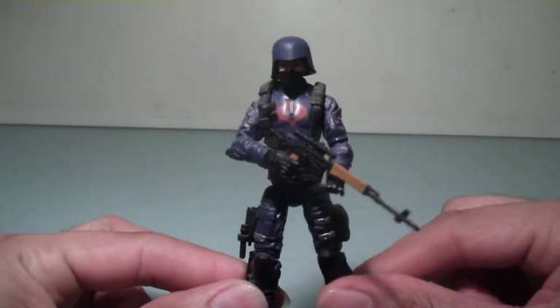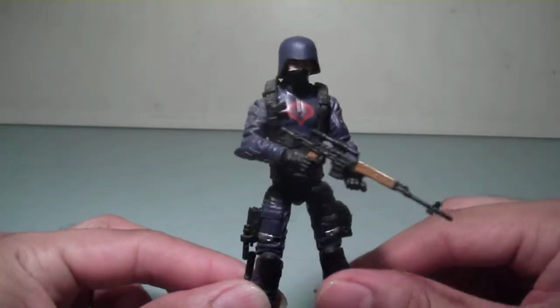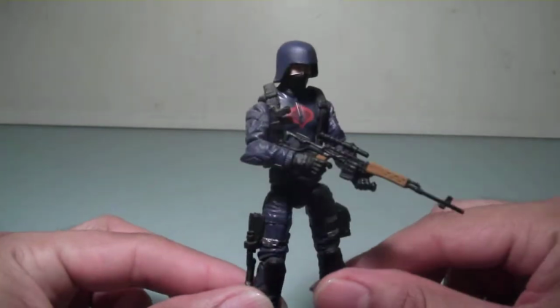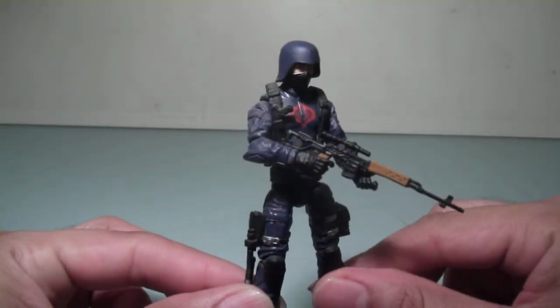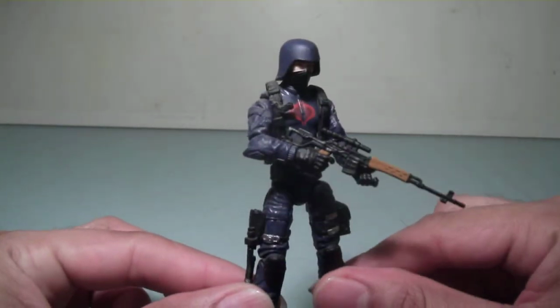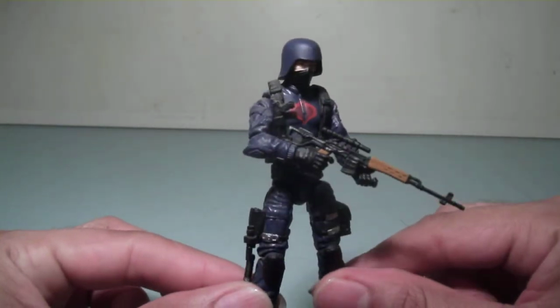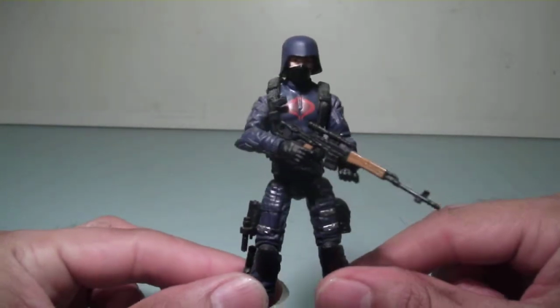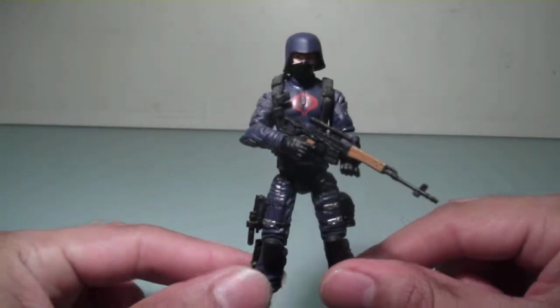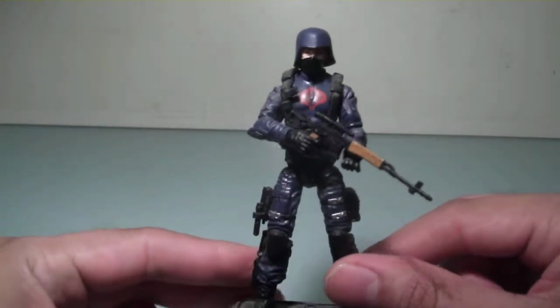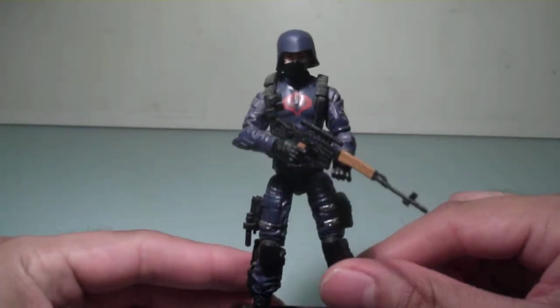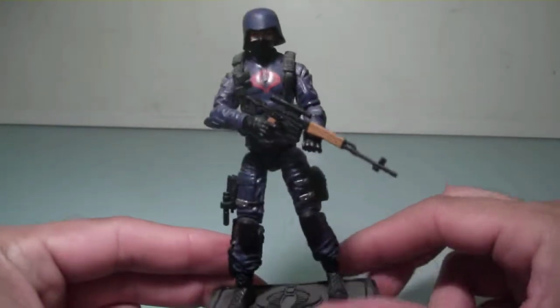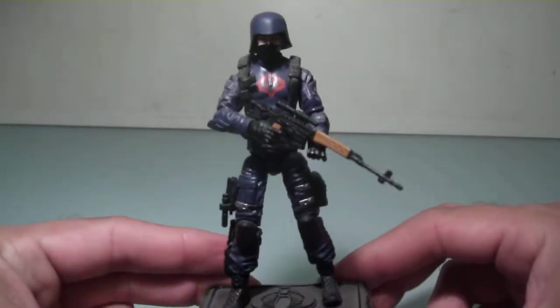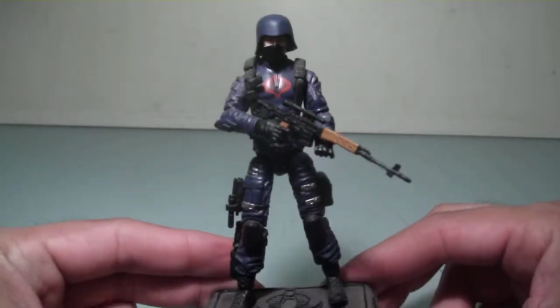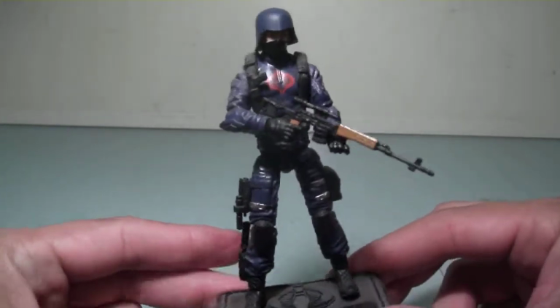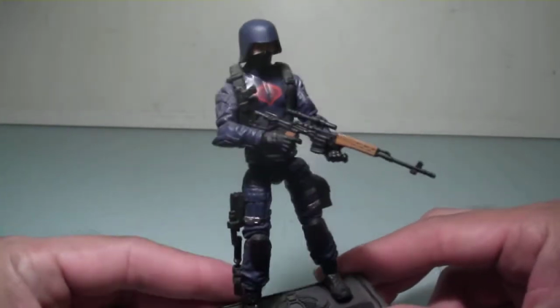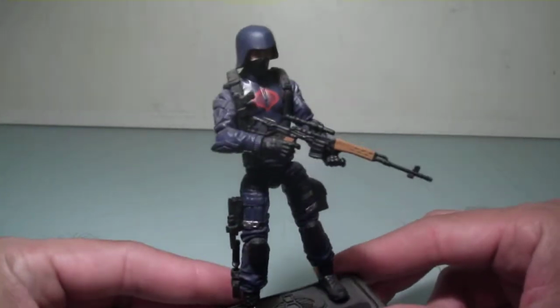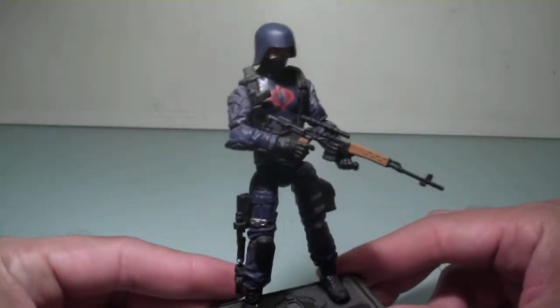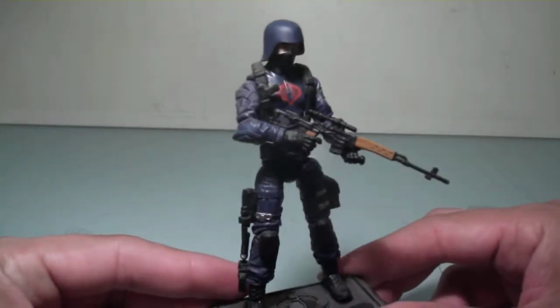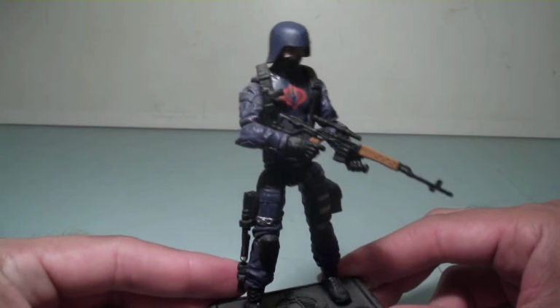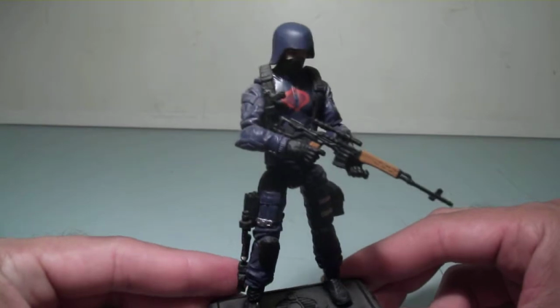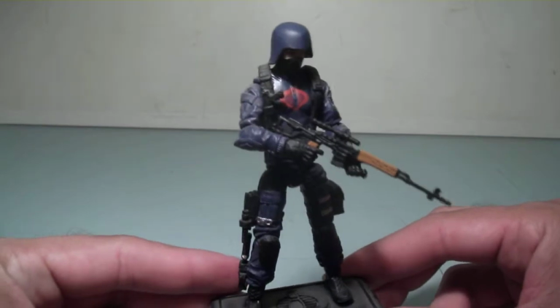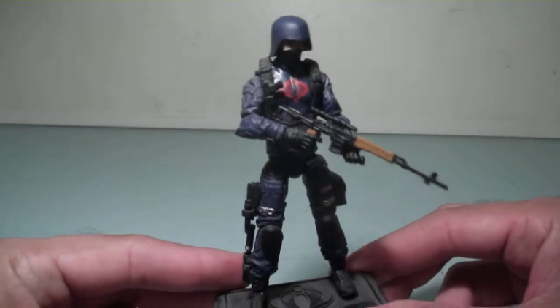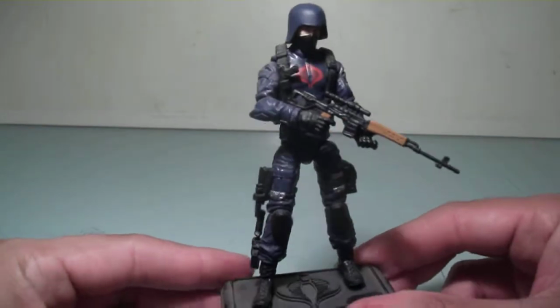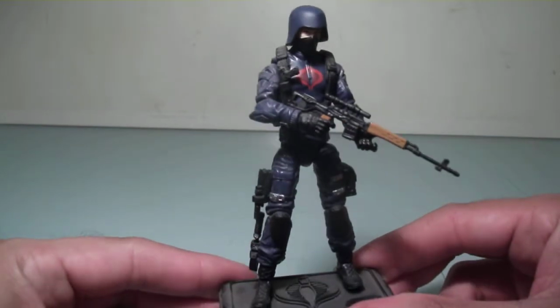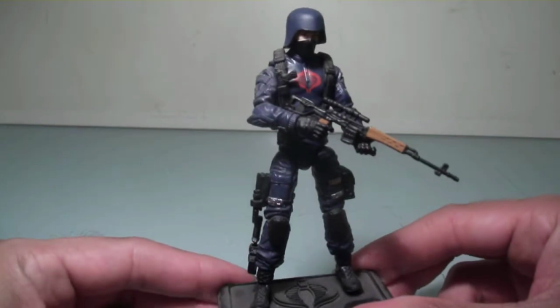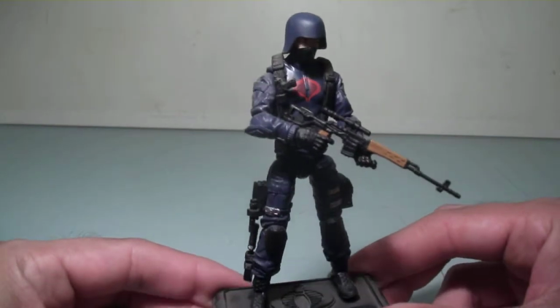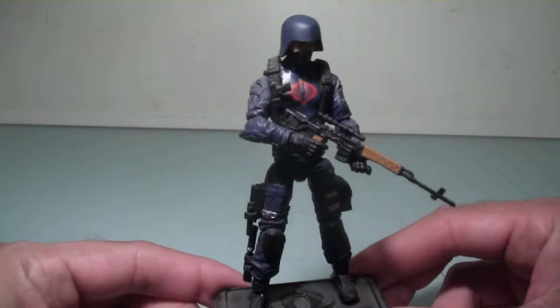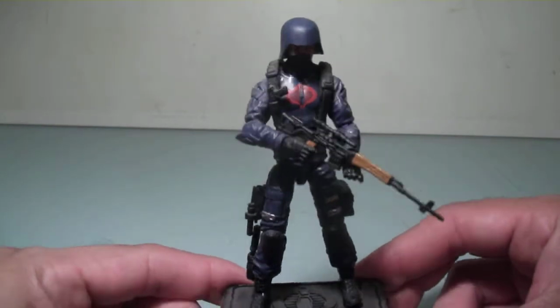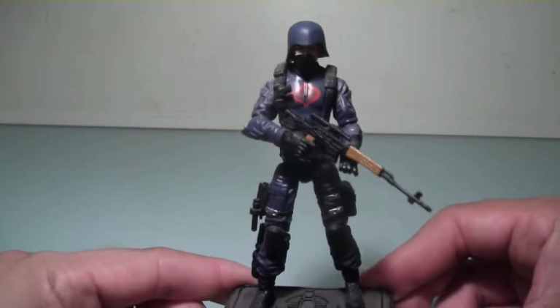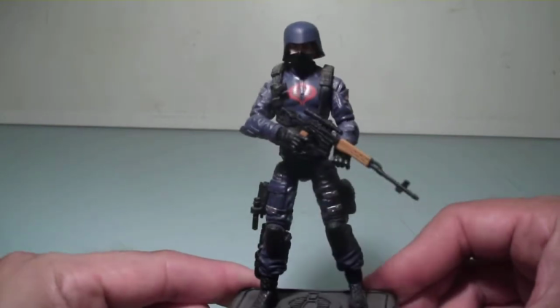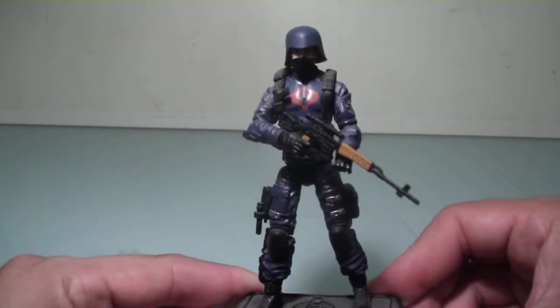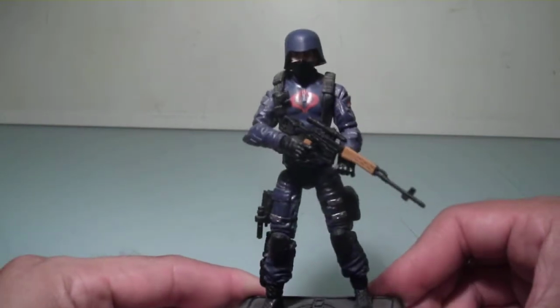I think Hasbro did a good job on this figure, and this is a really good troop builder.